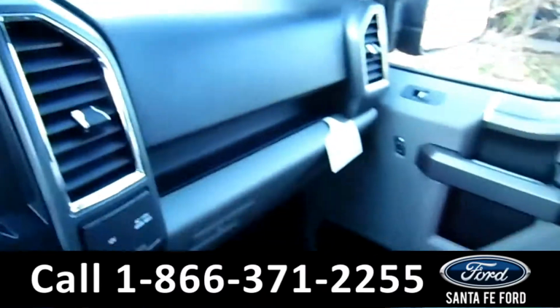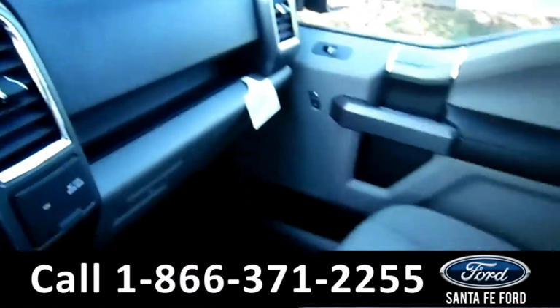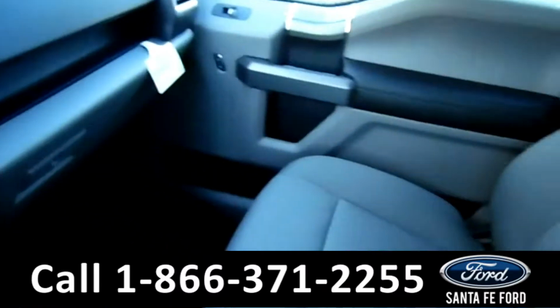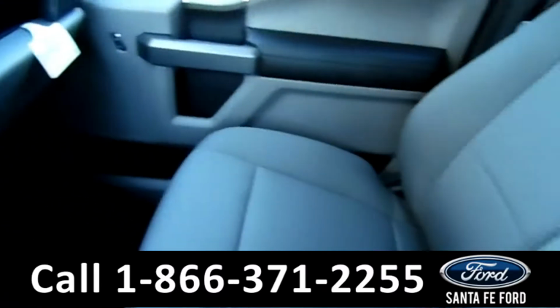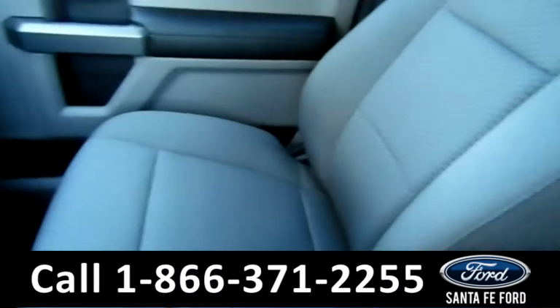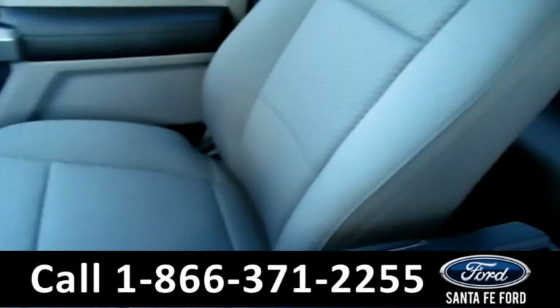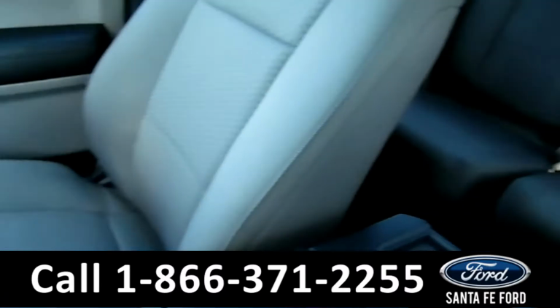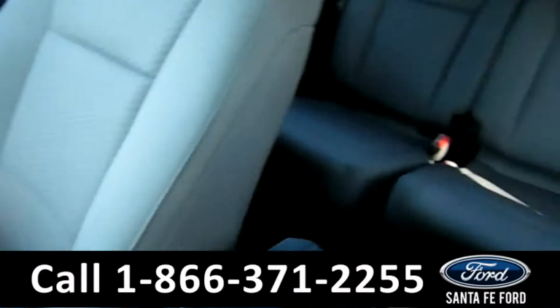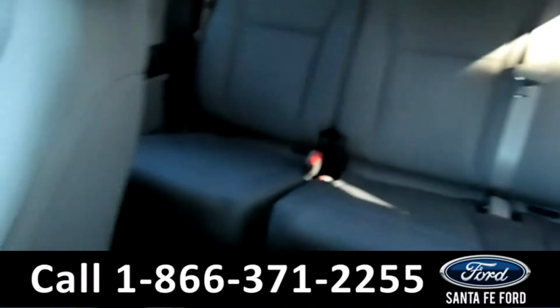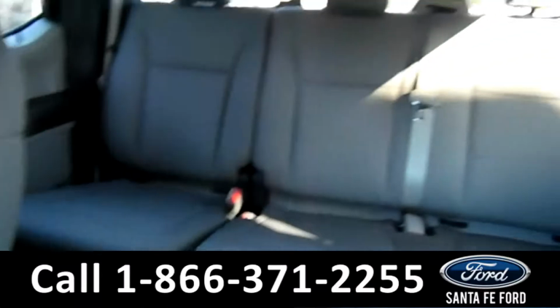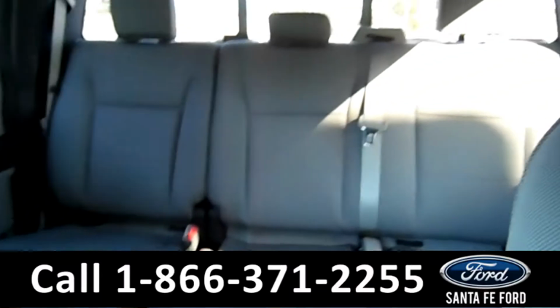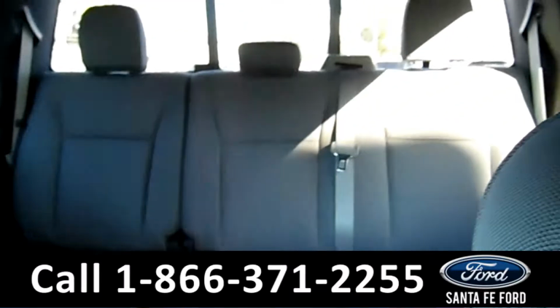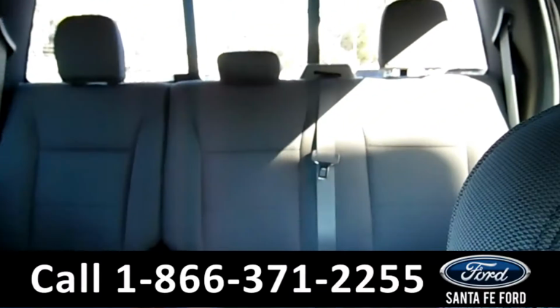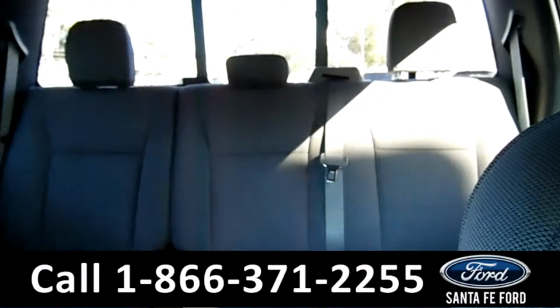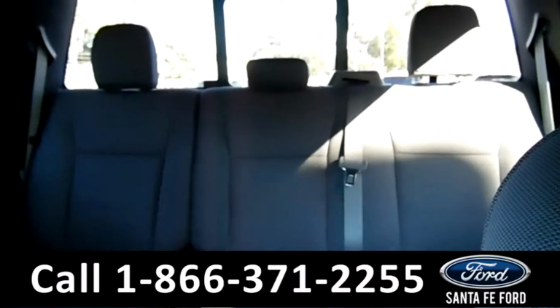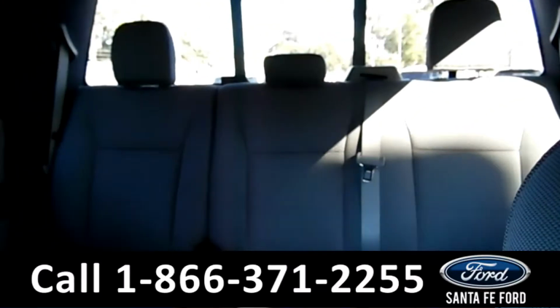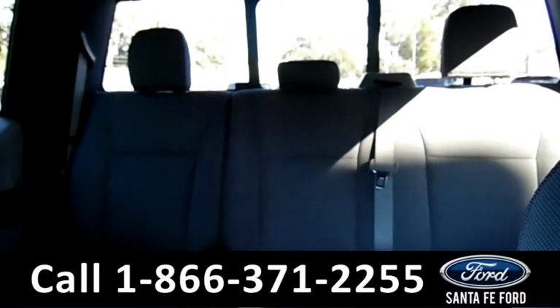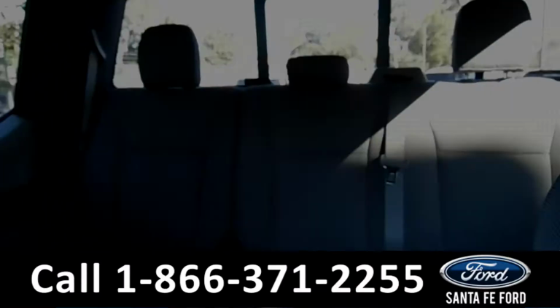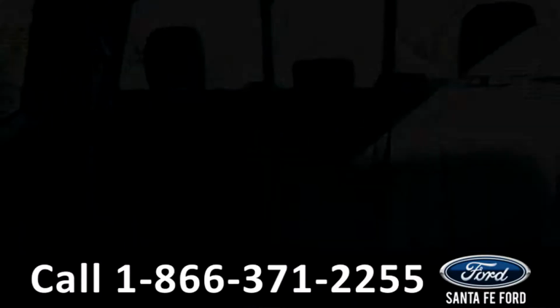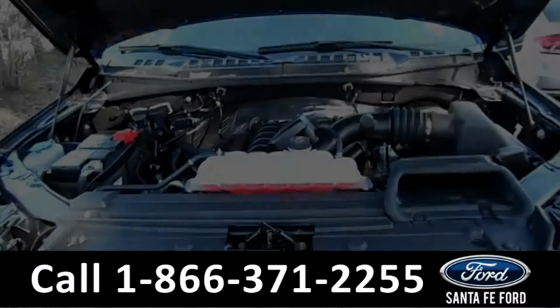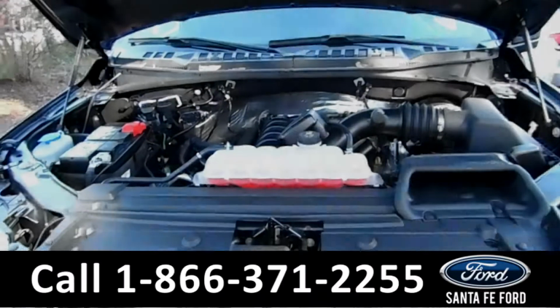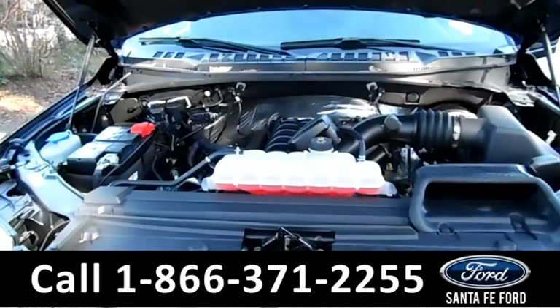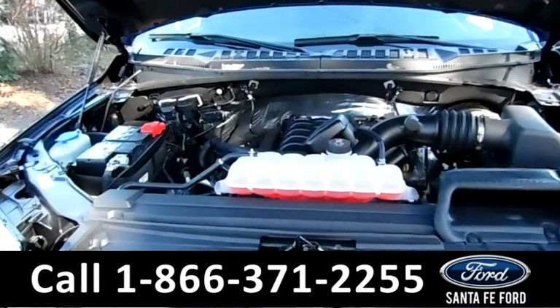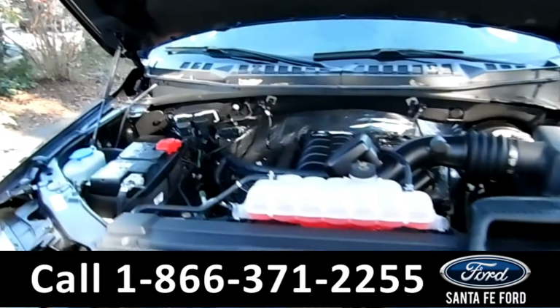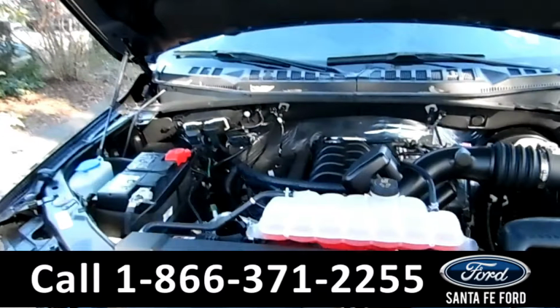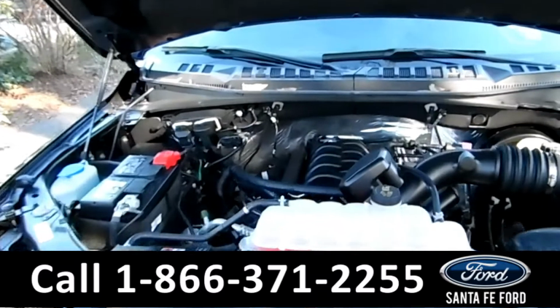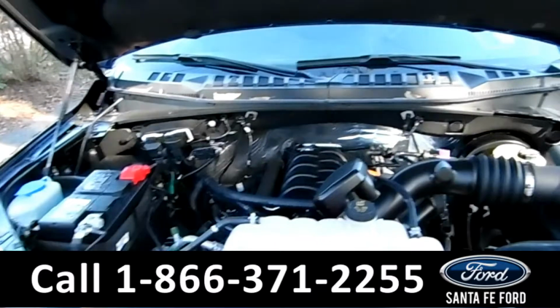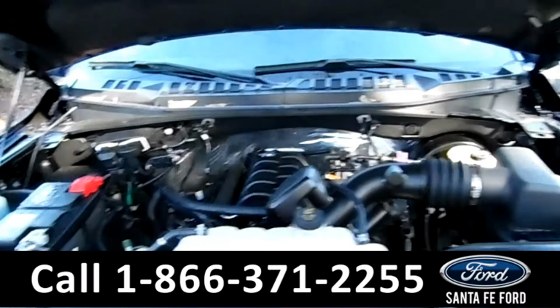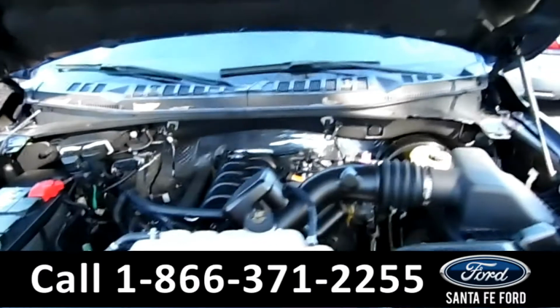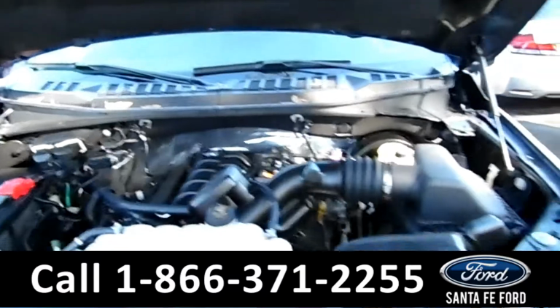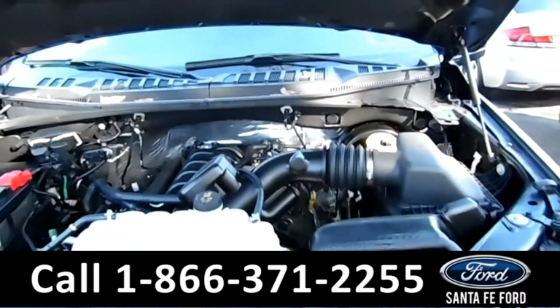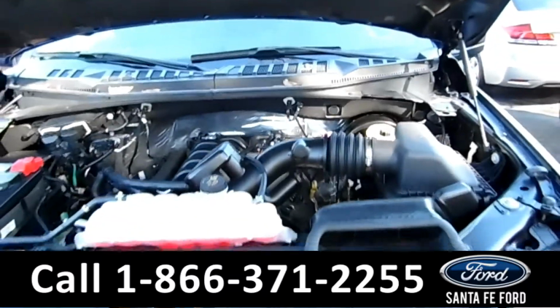Now, let's take a look at the back. And under the hood, we have a 5.0 liter V8 engine.